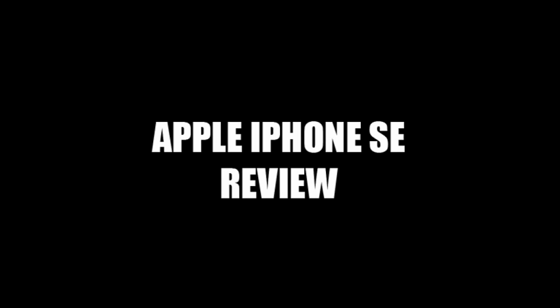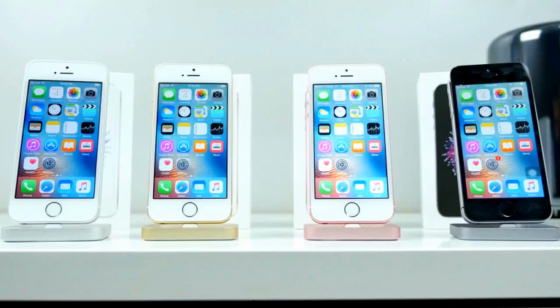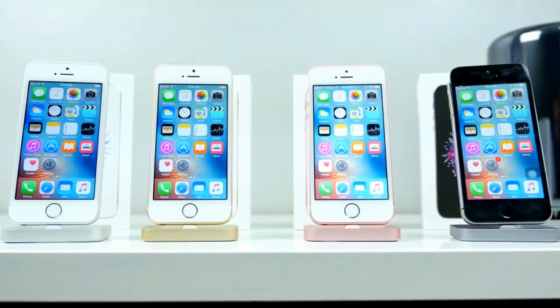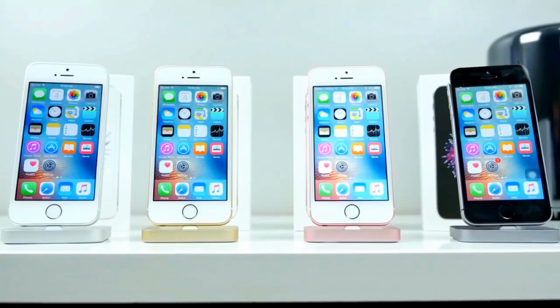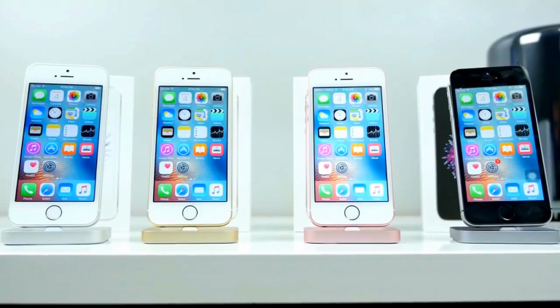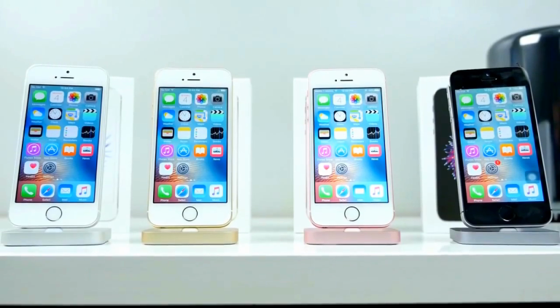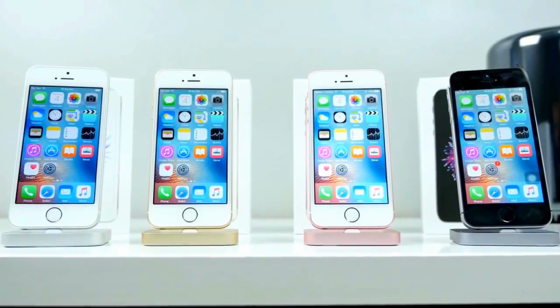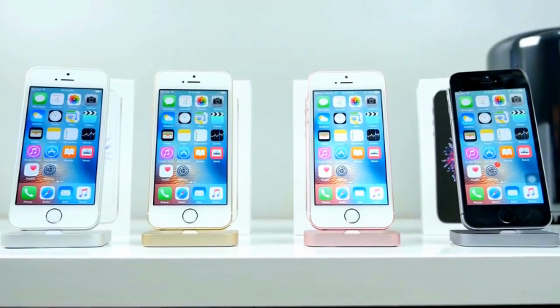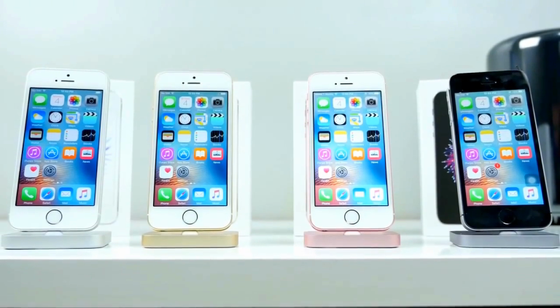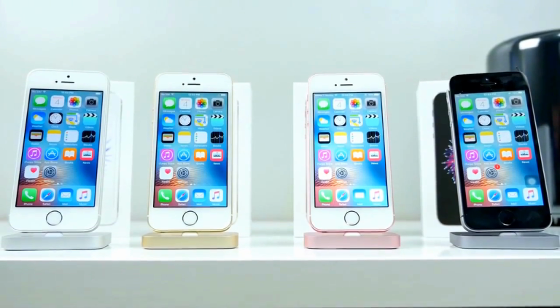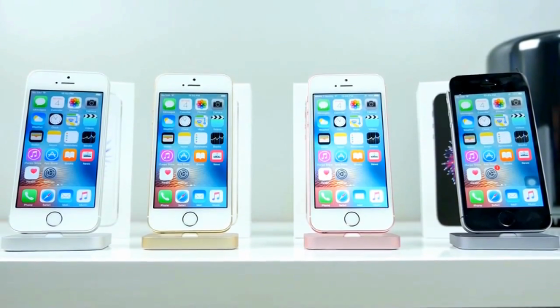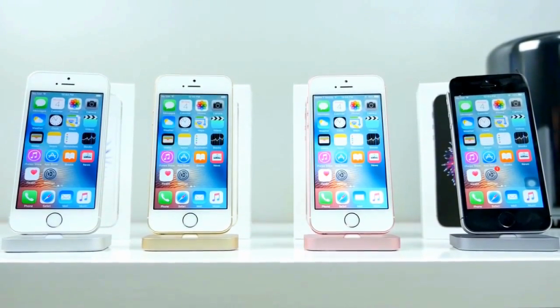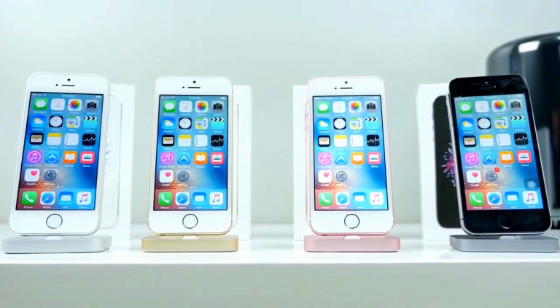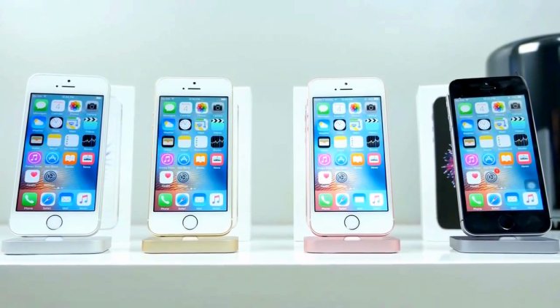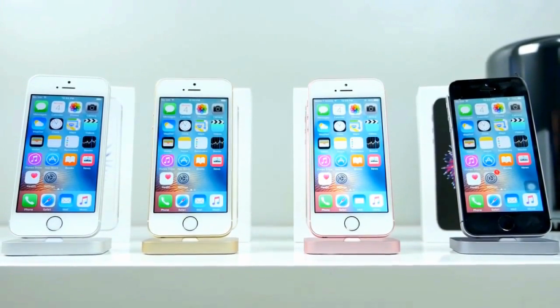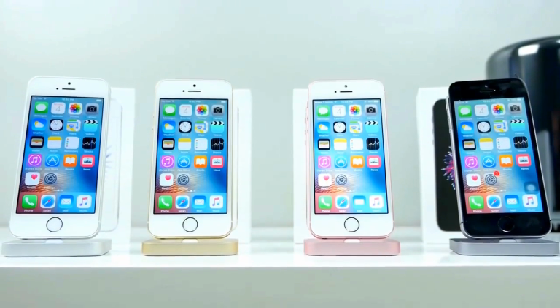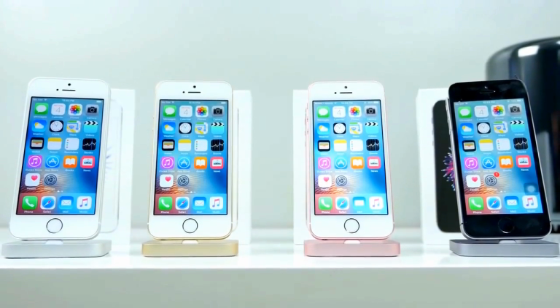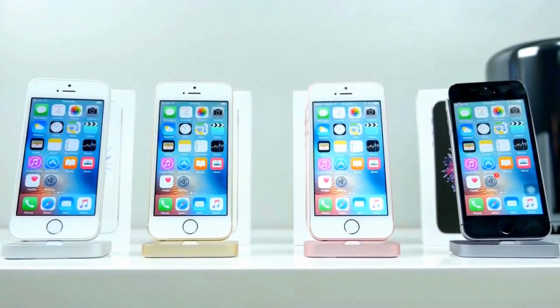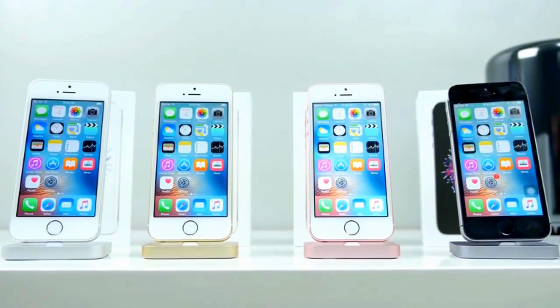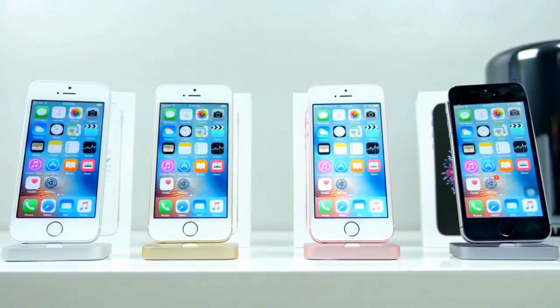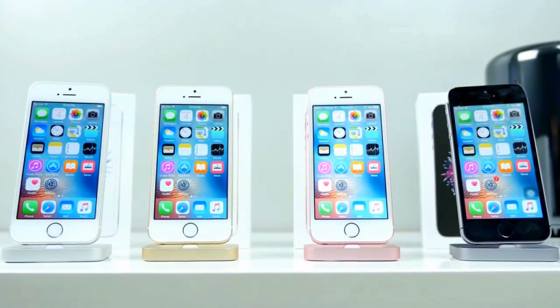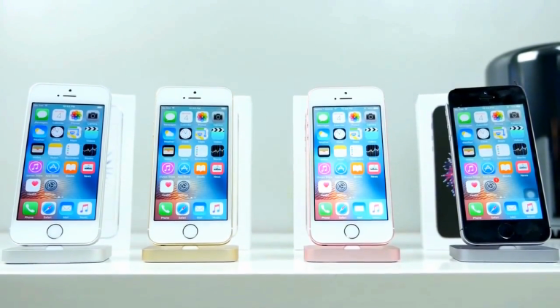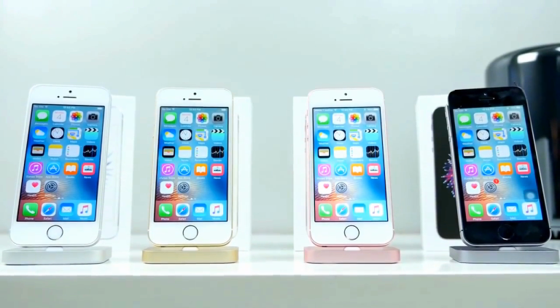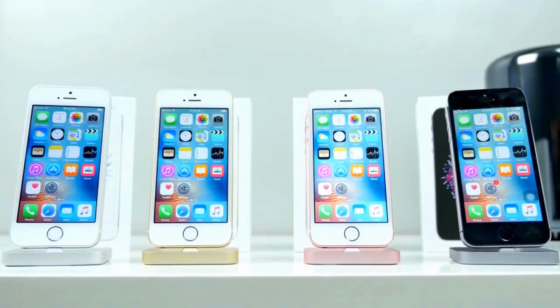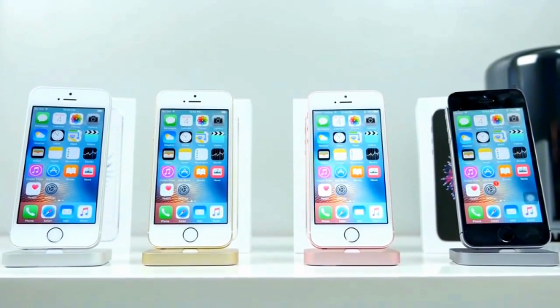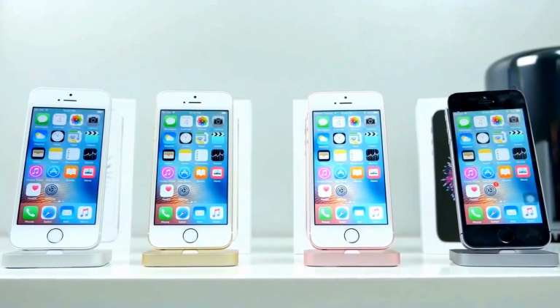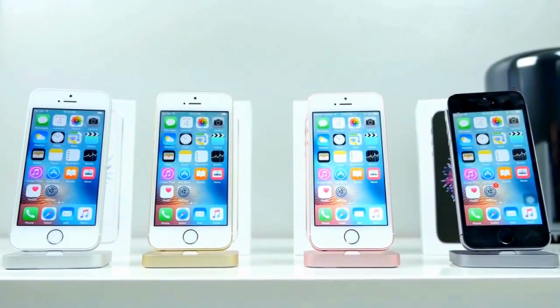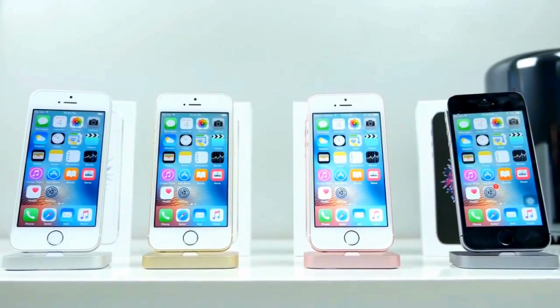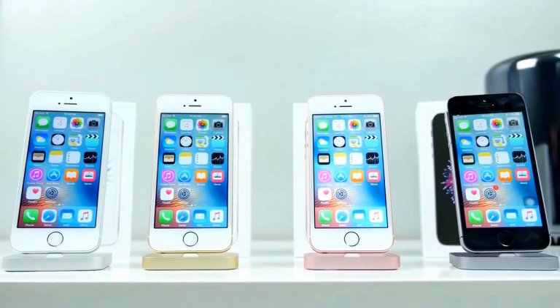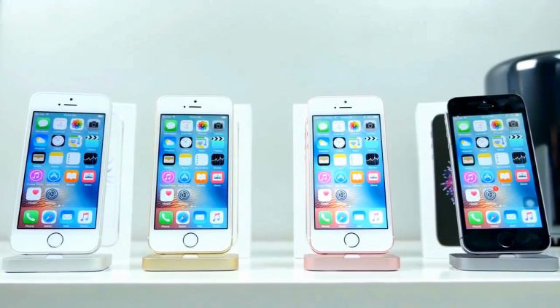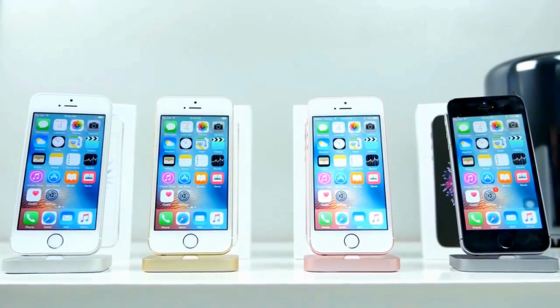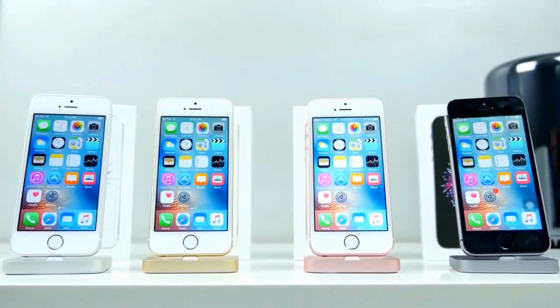What's up guys, EverythingApplePro here, and here is my iPhone SE review.